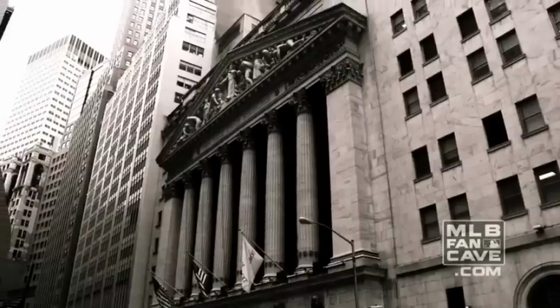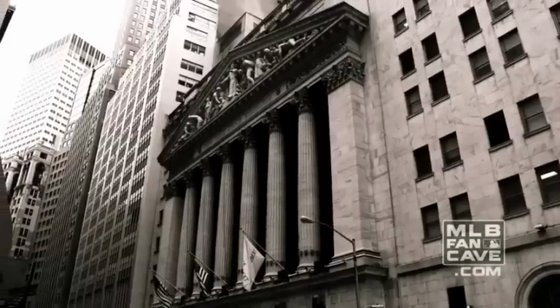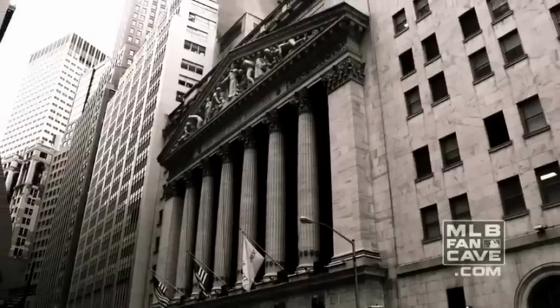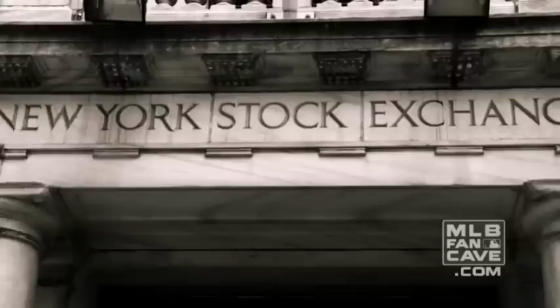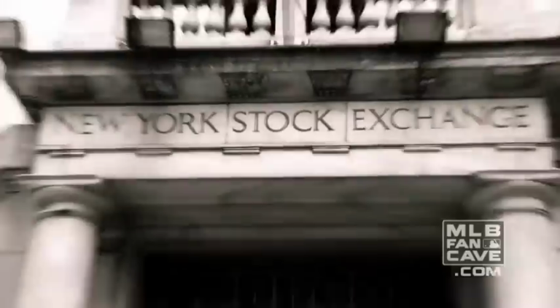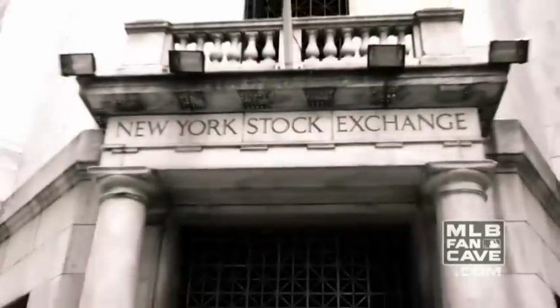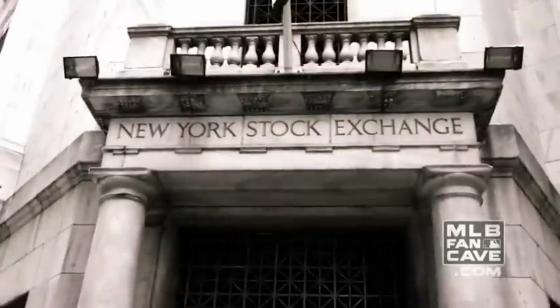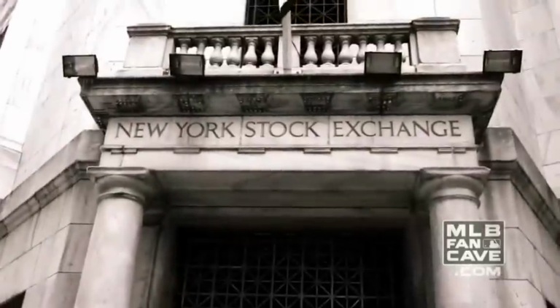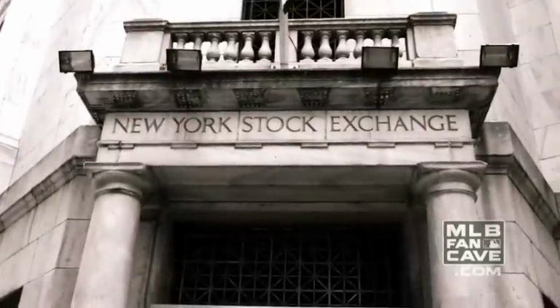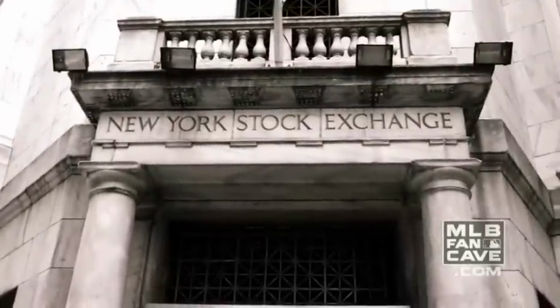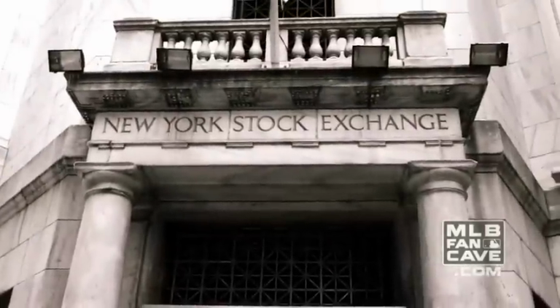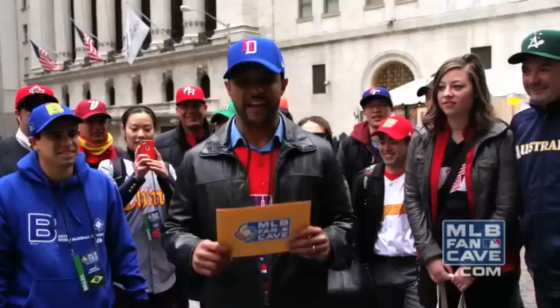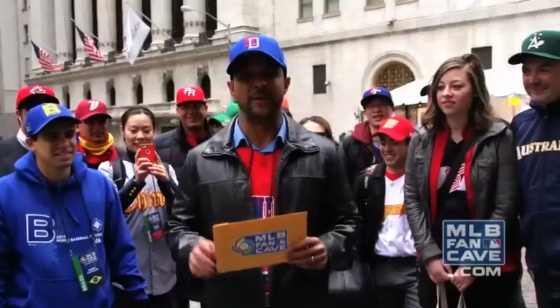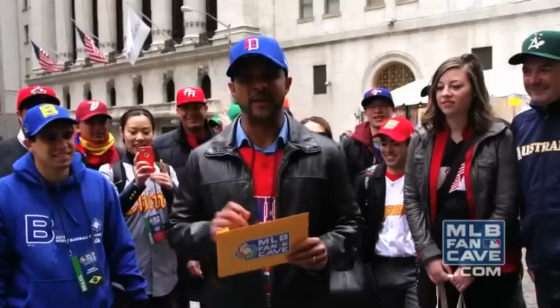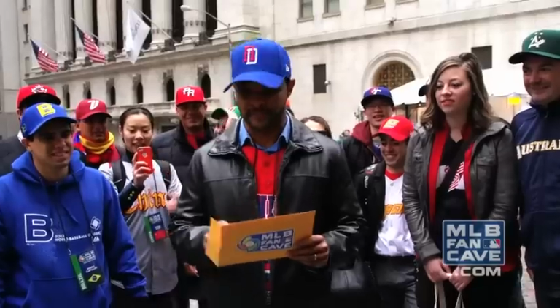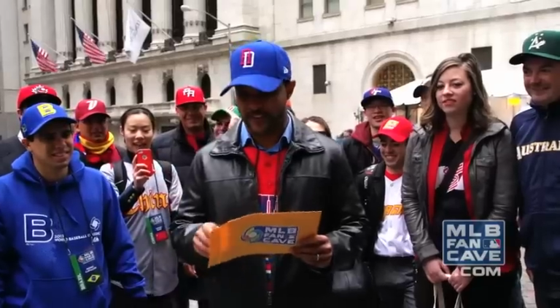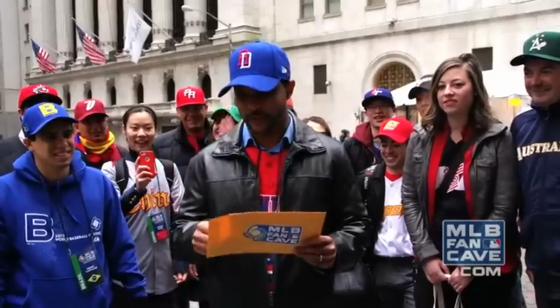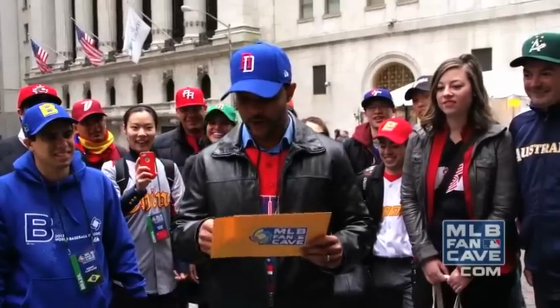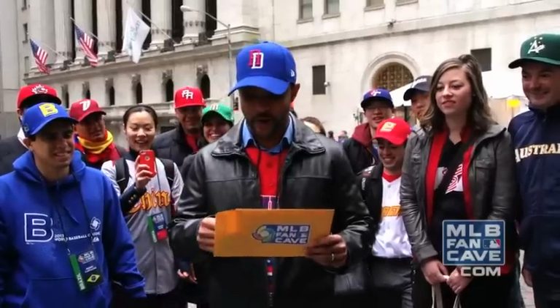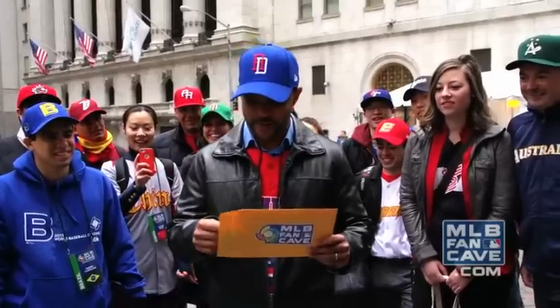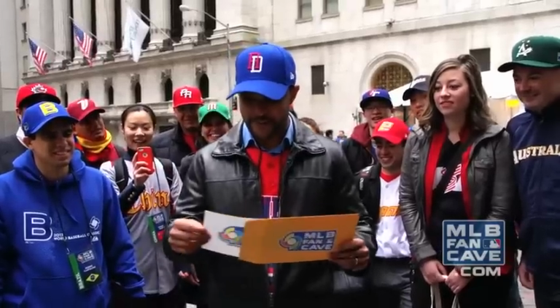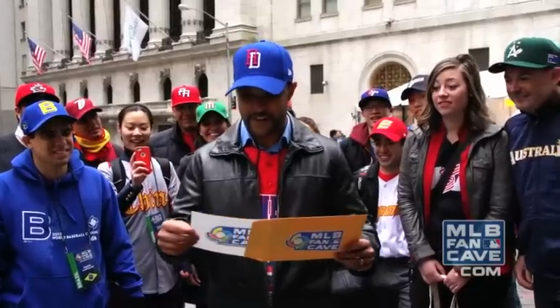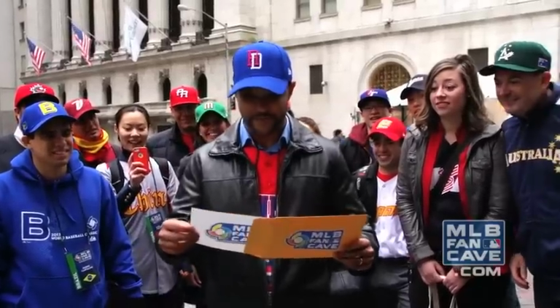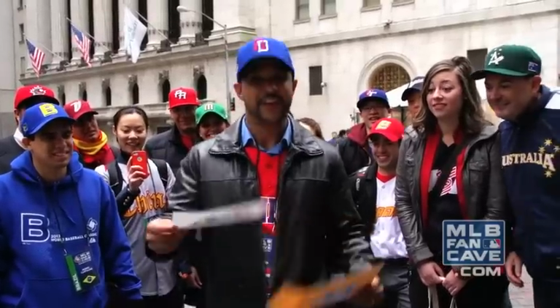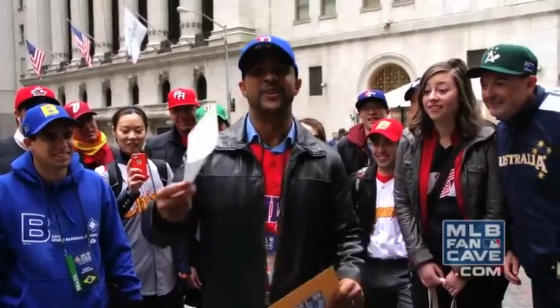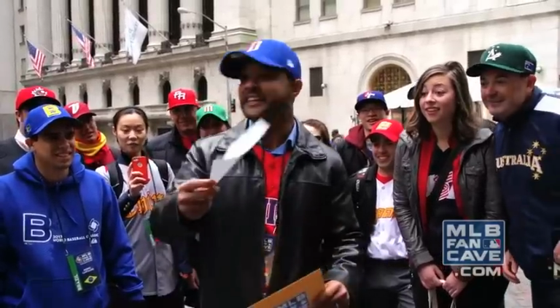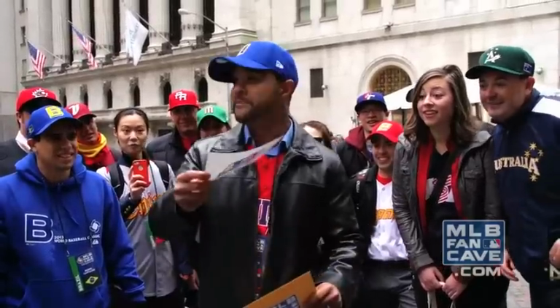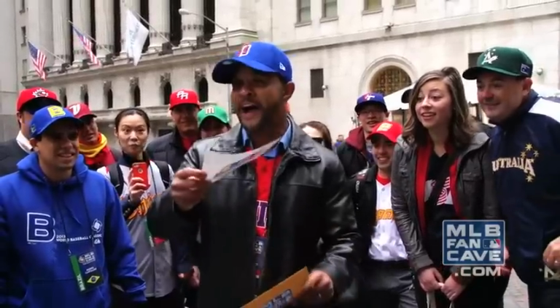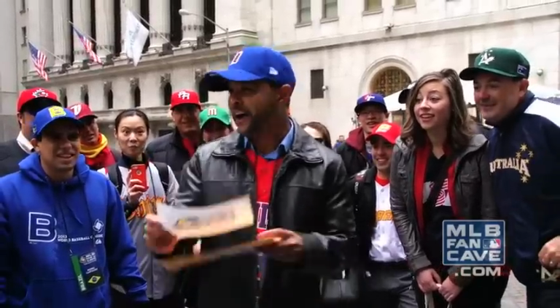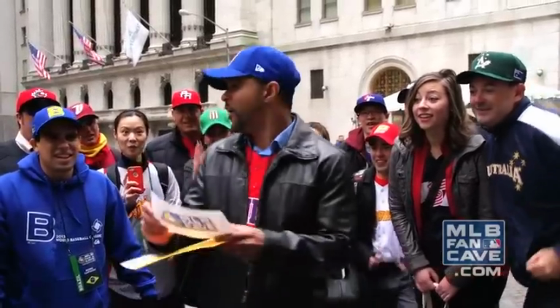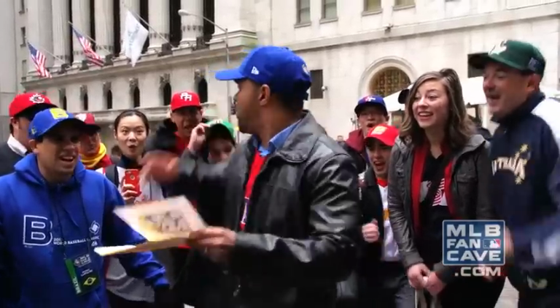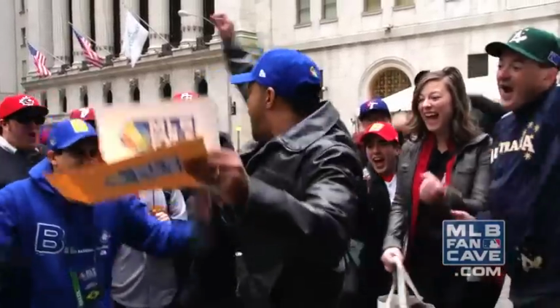We're here at the New York Stock Exchange and we have to take a photo of ringing the bell! Yeah!